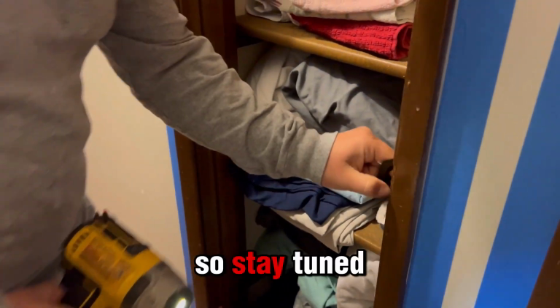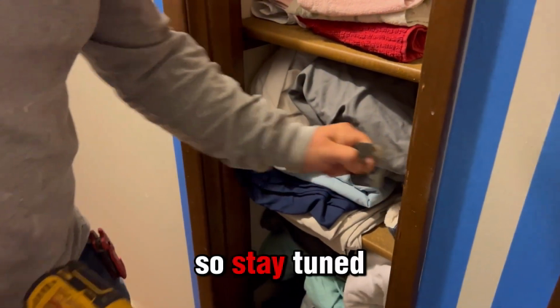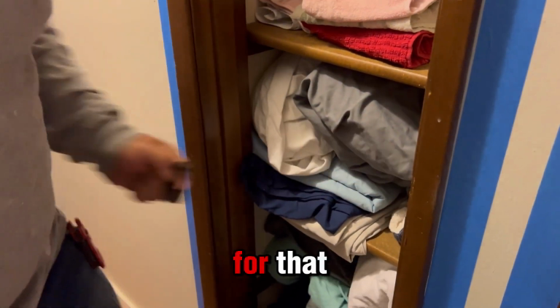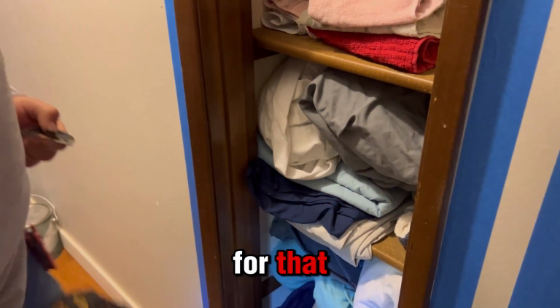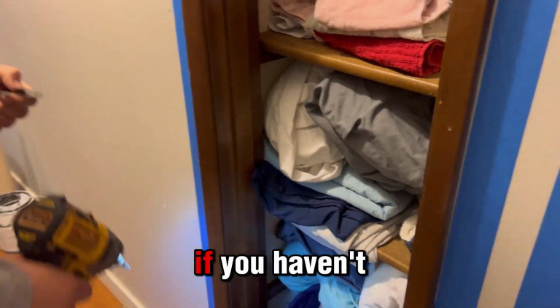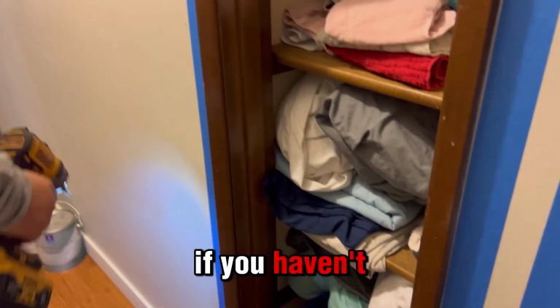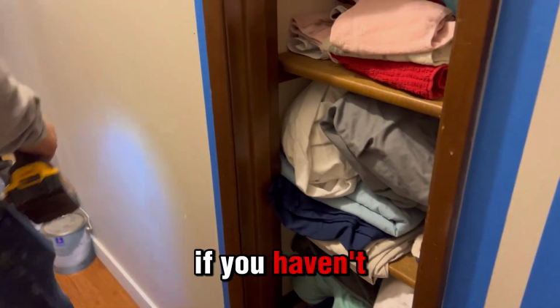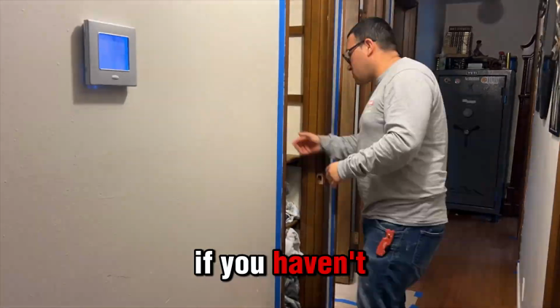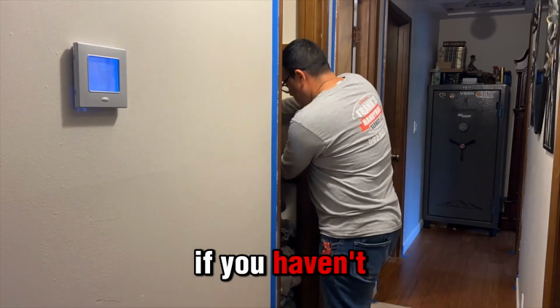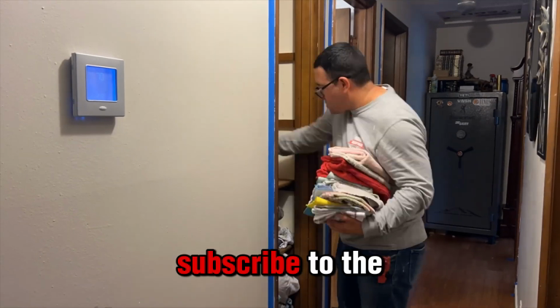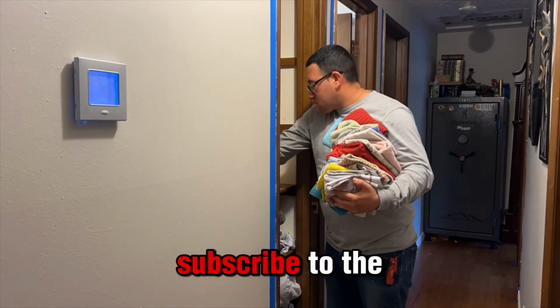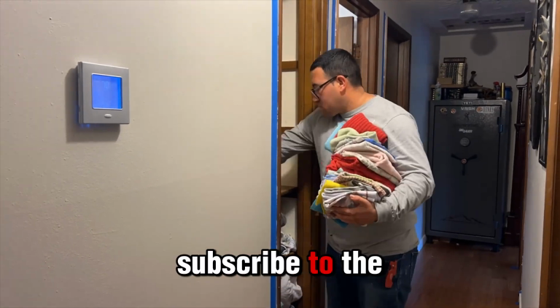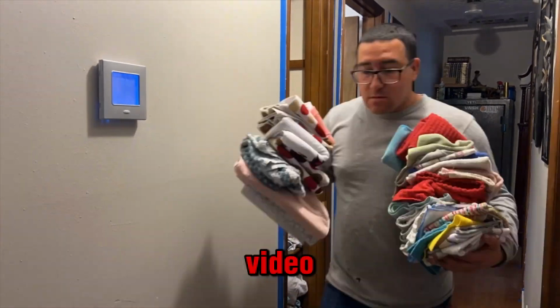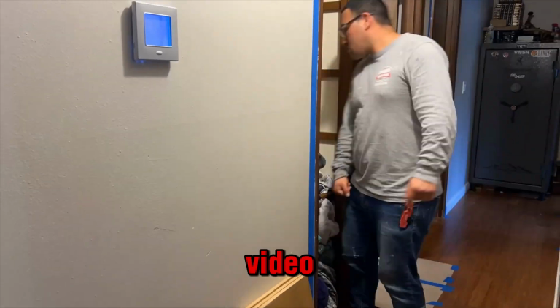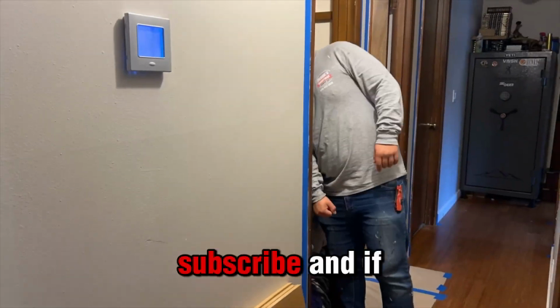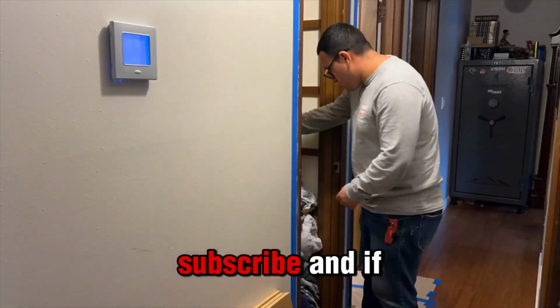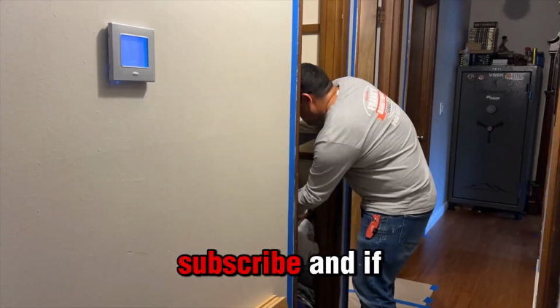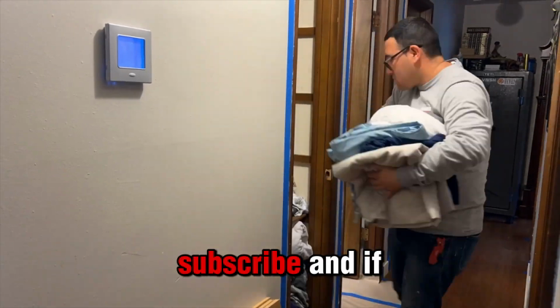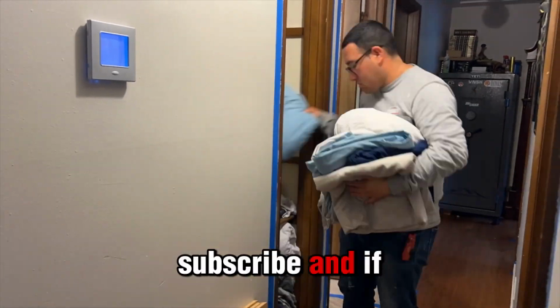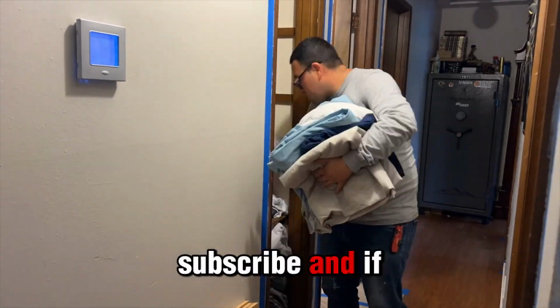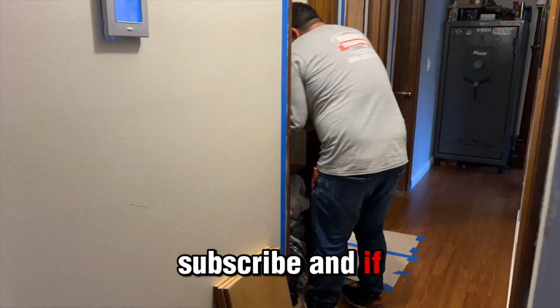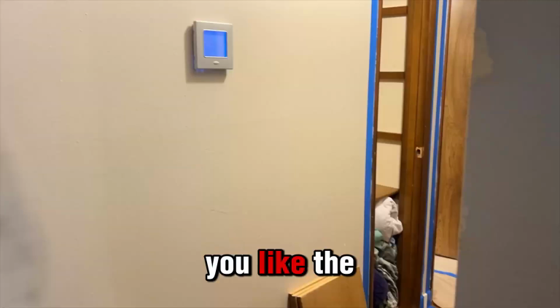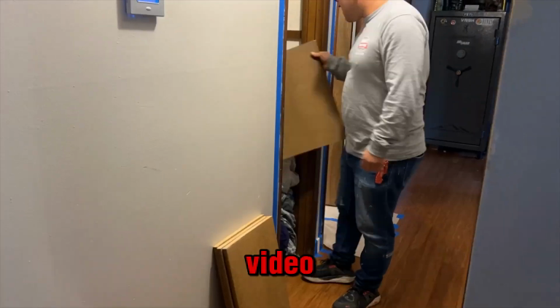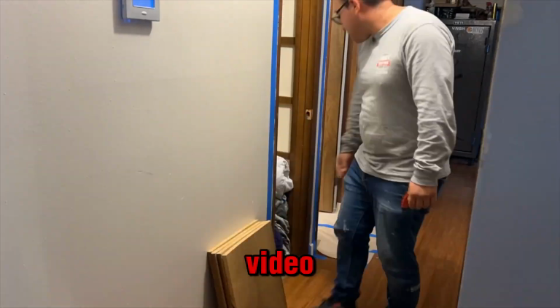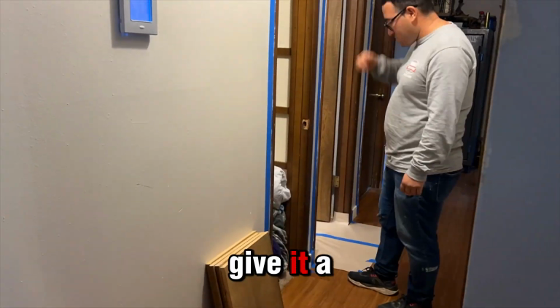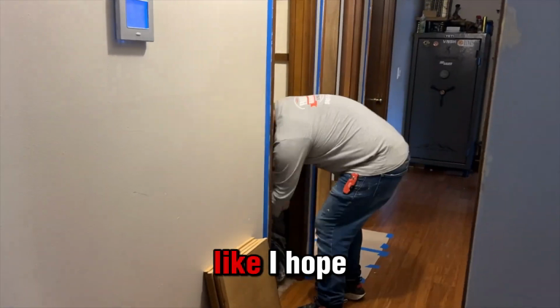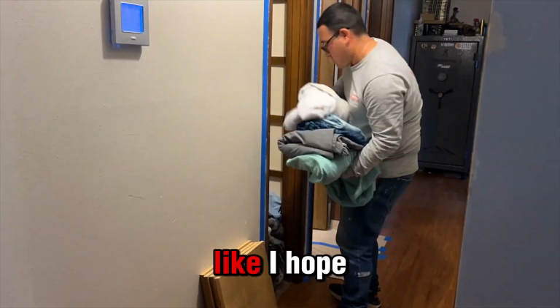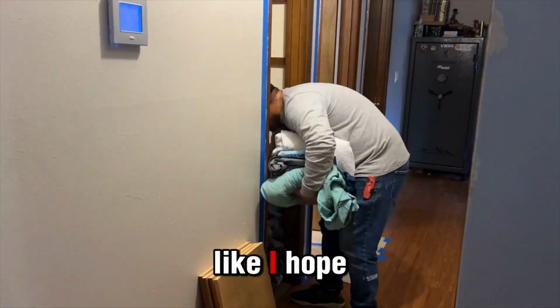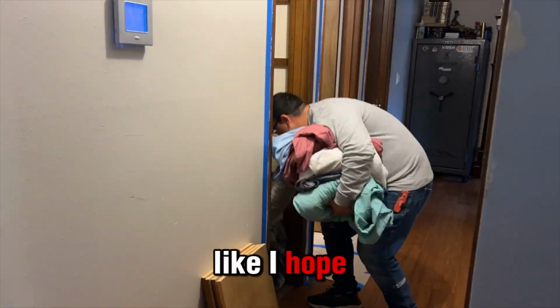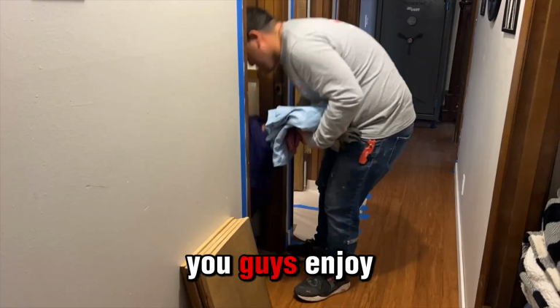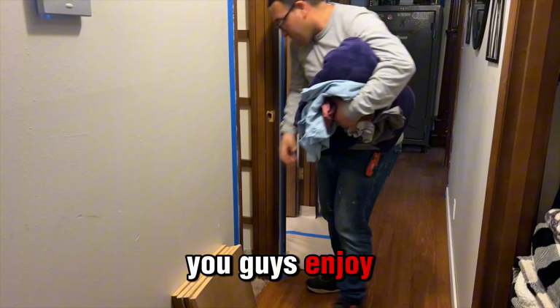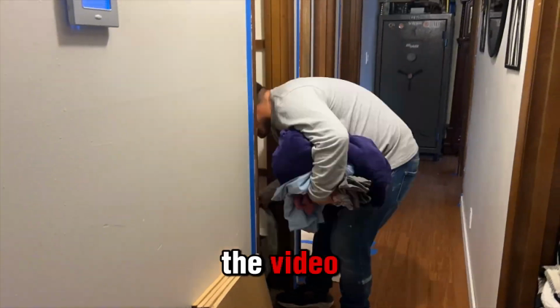So stay tuned for that. If you haven't subscribed to the channel, subscribe. And if you liked the video, give it a like. I hope you guys enjoy the video.